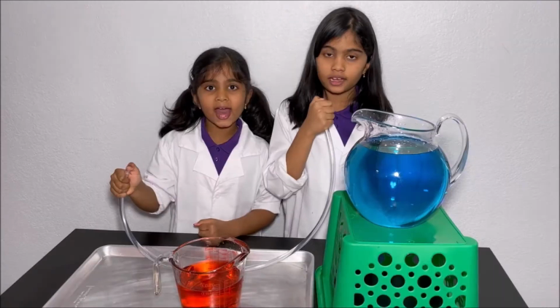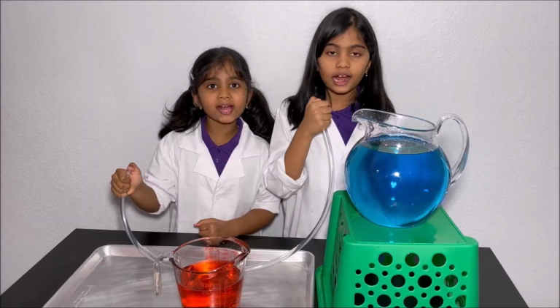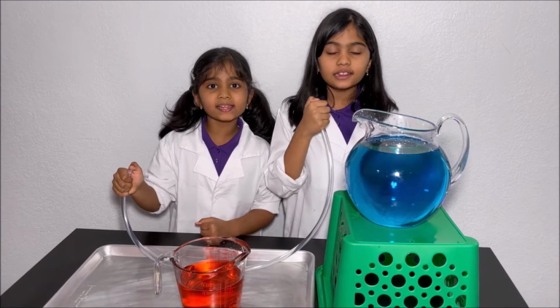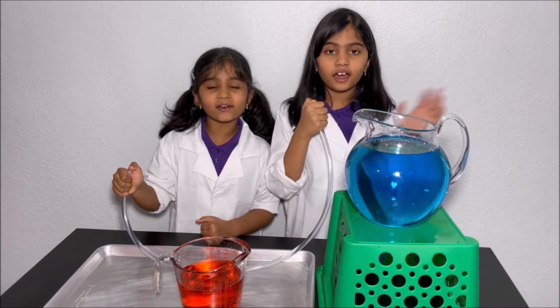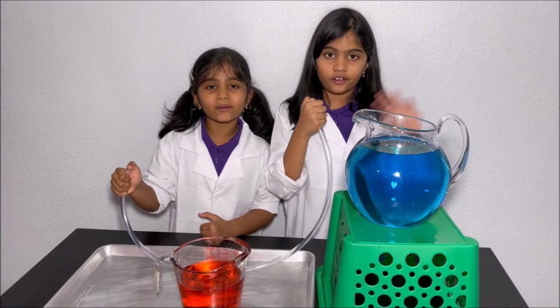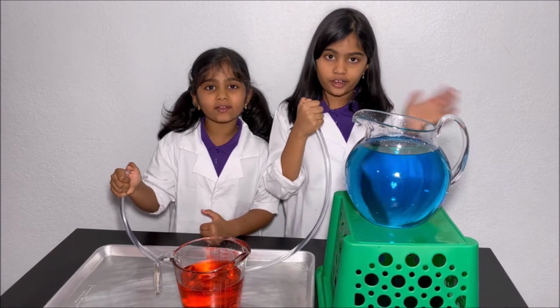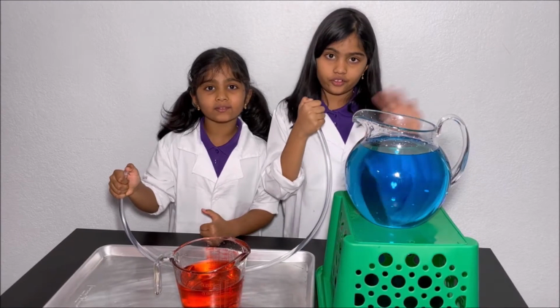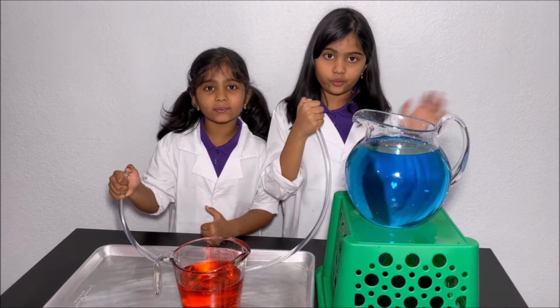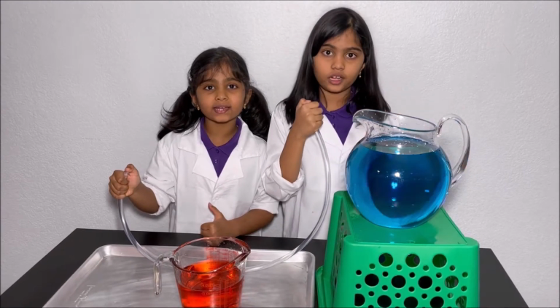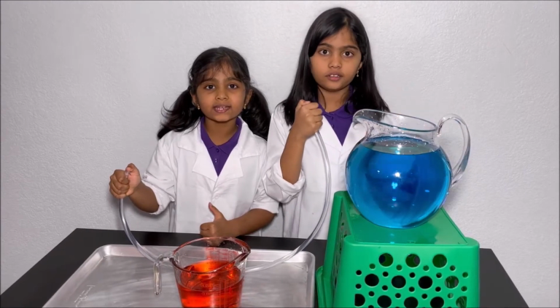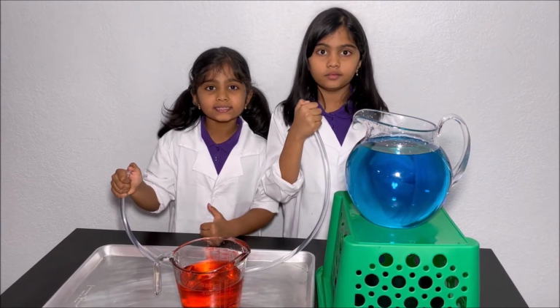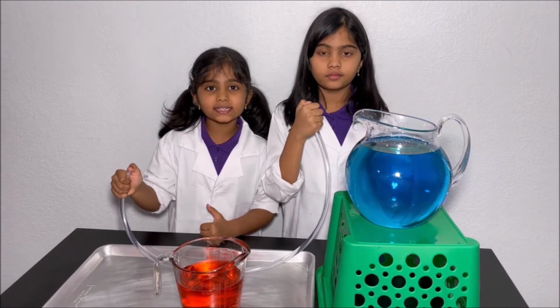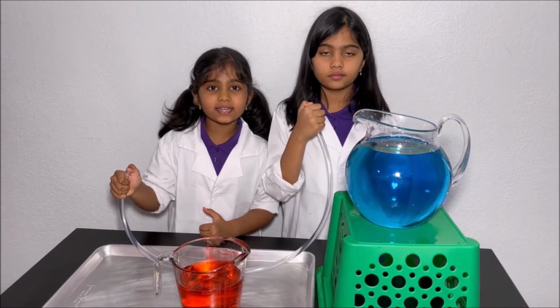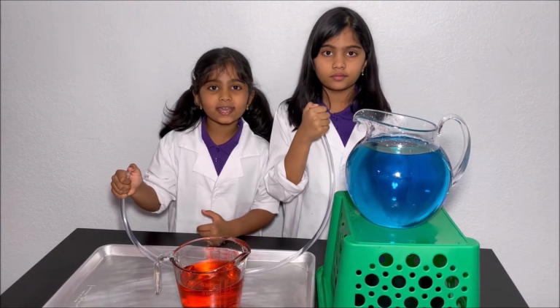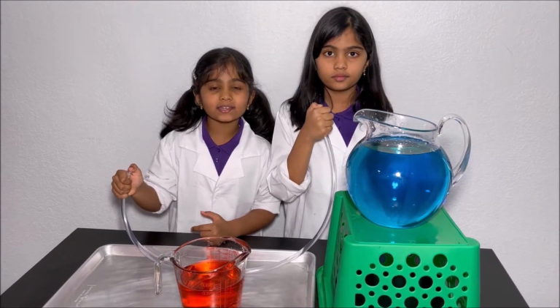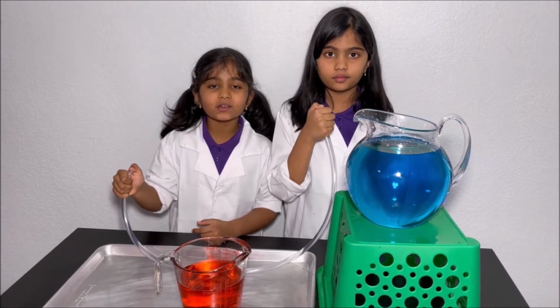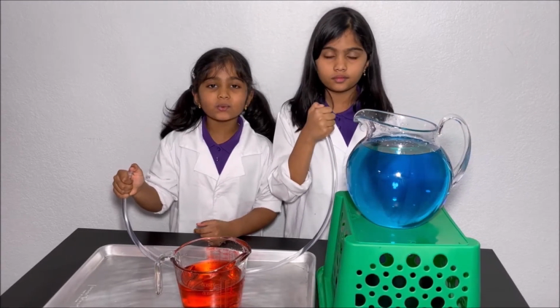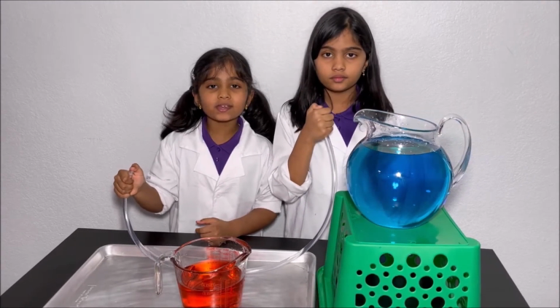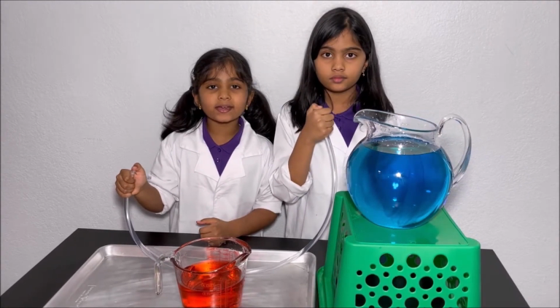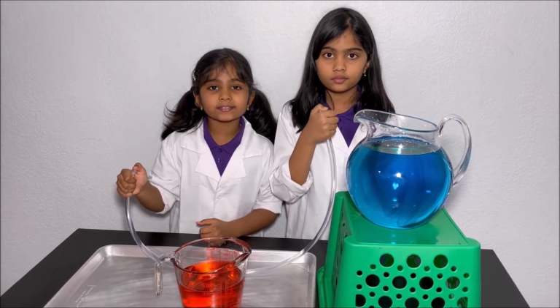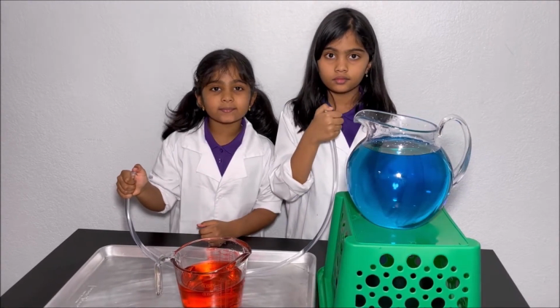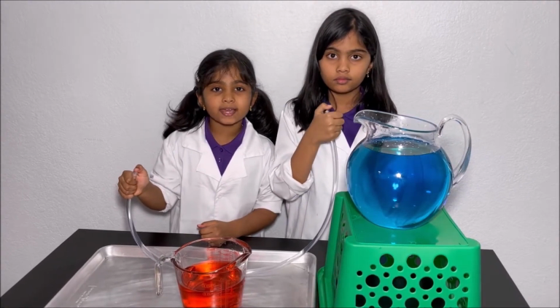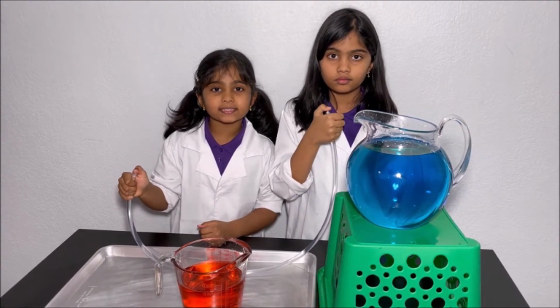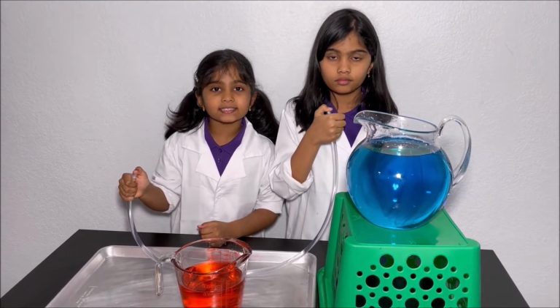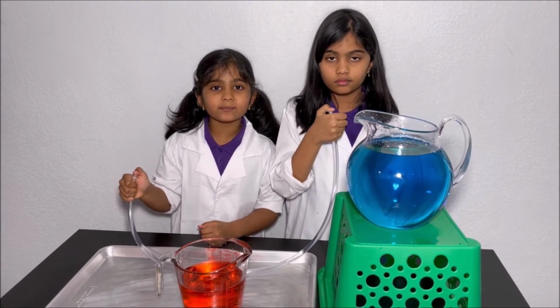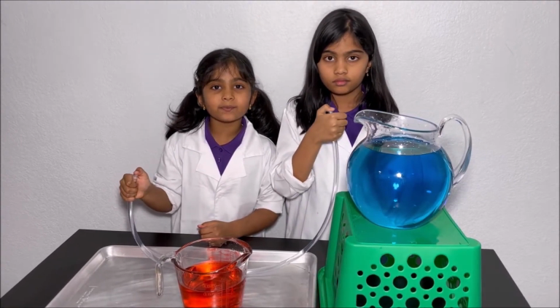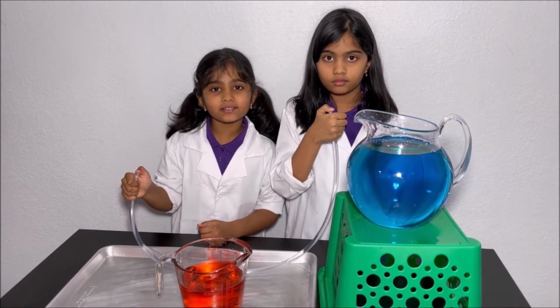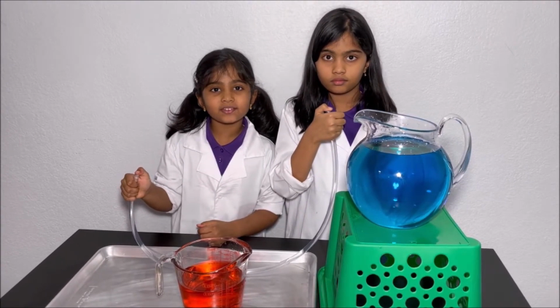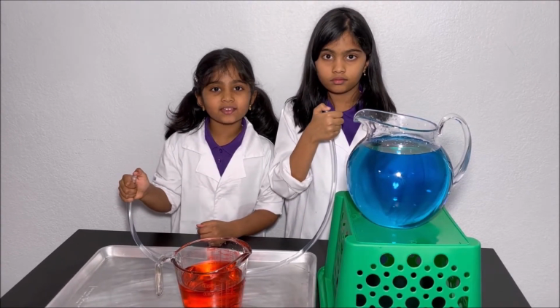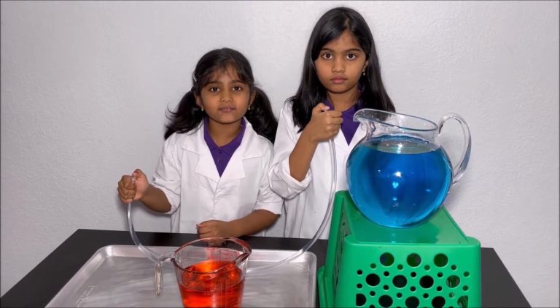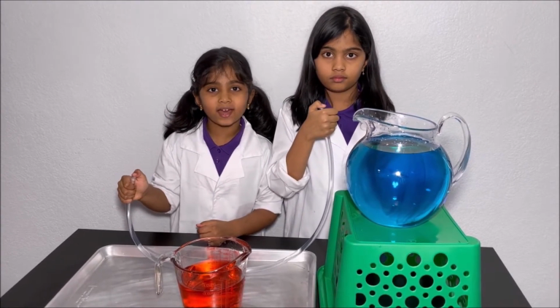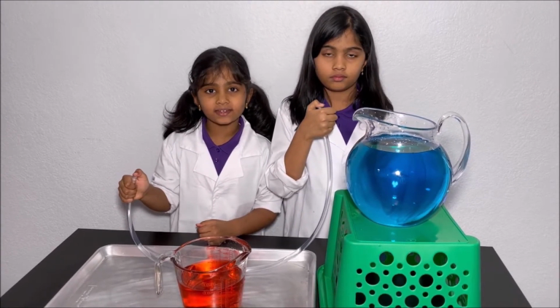Hello everyone! Today we're going to make a simple siphon.